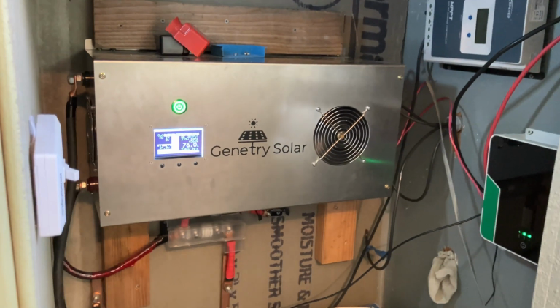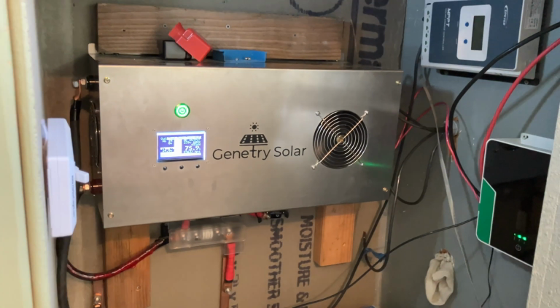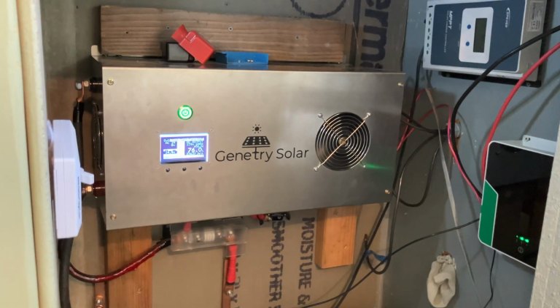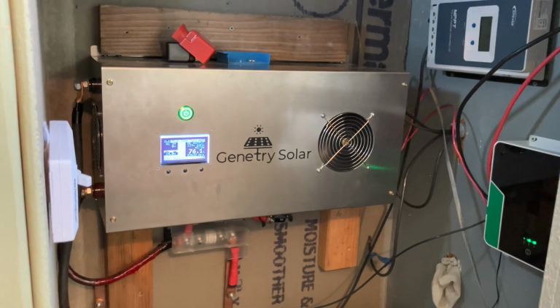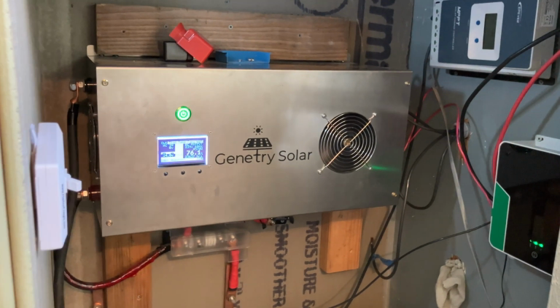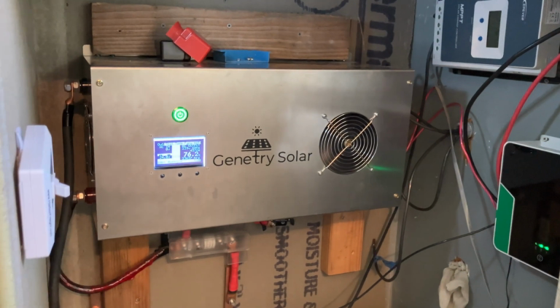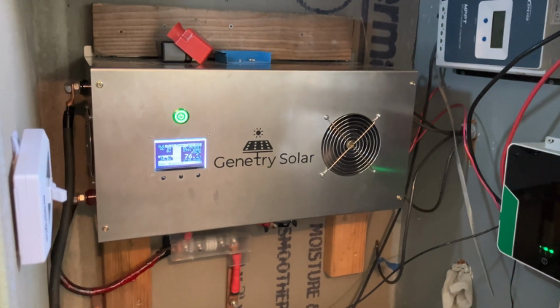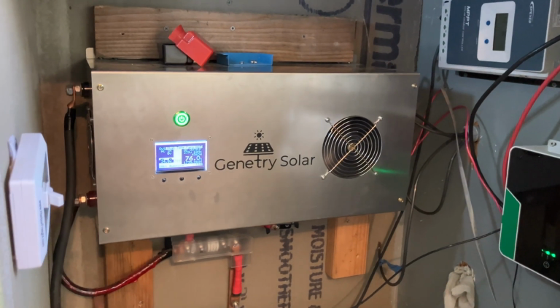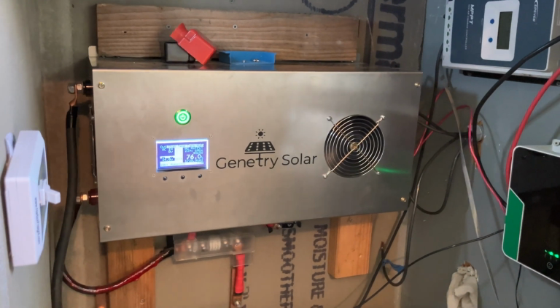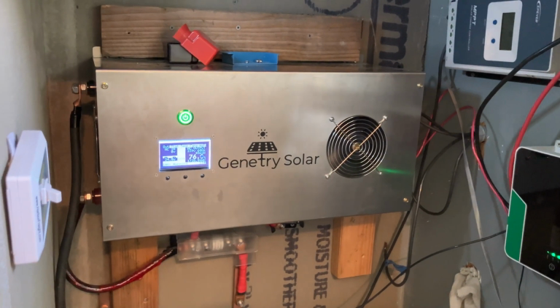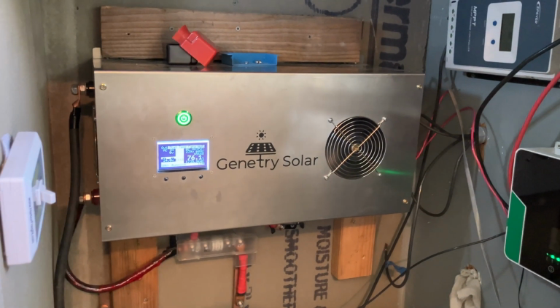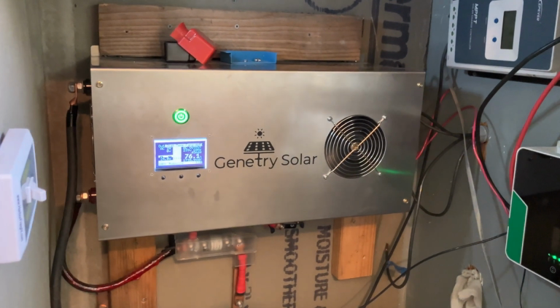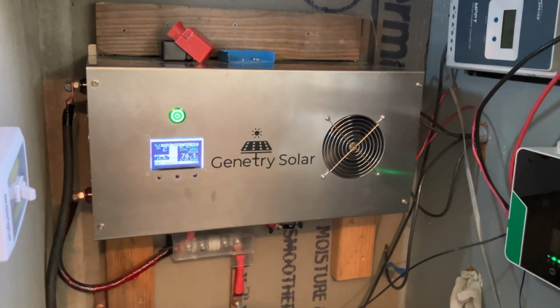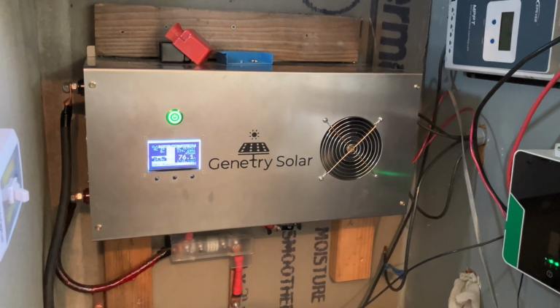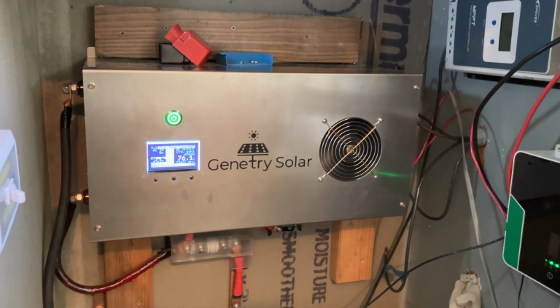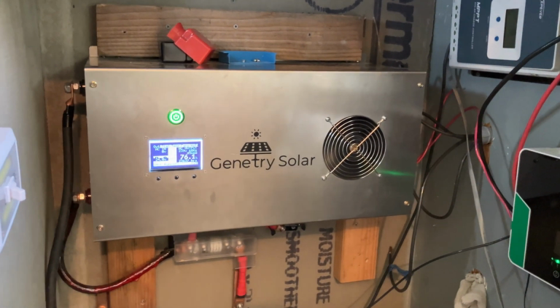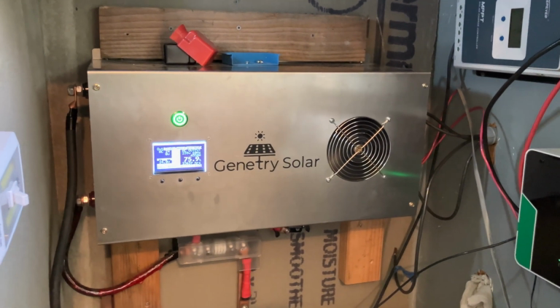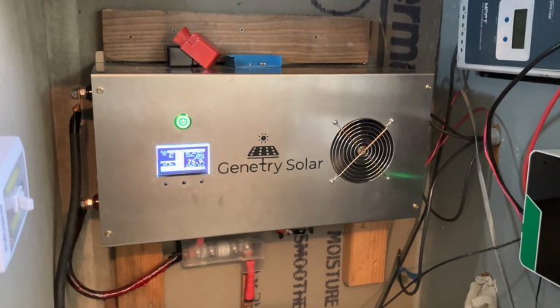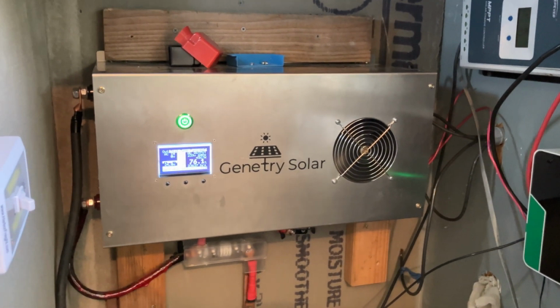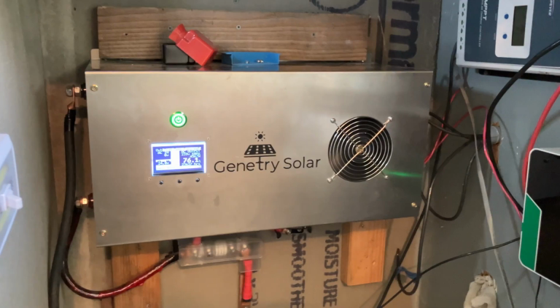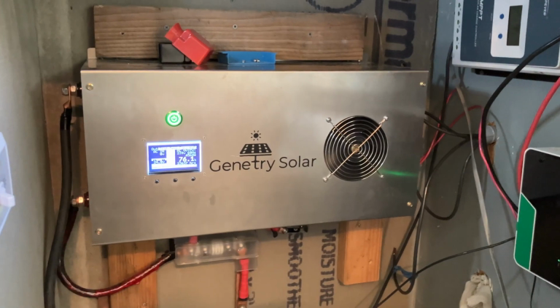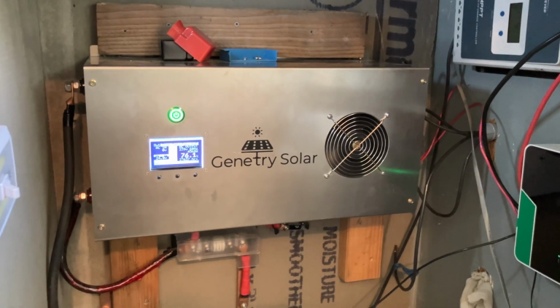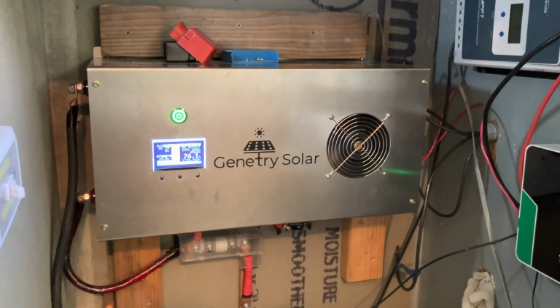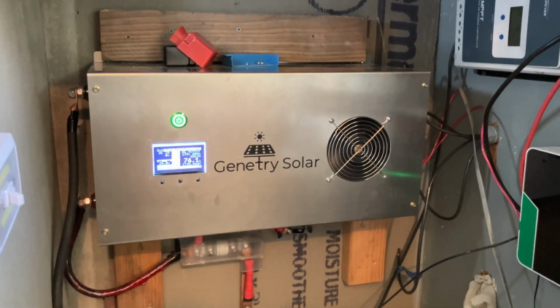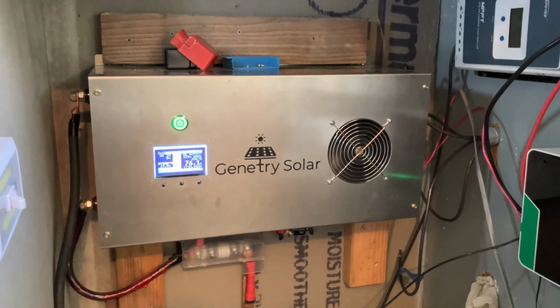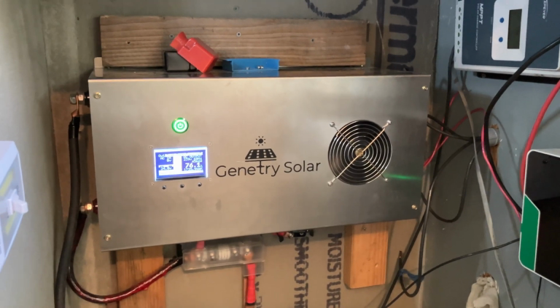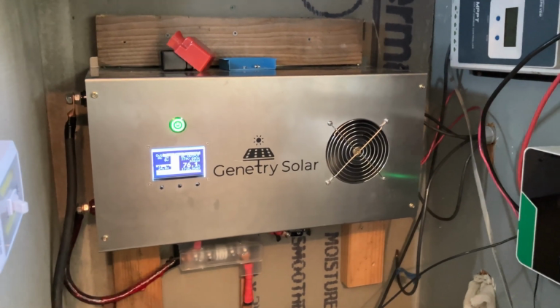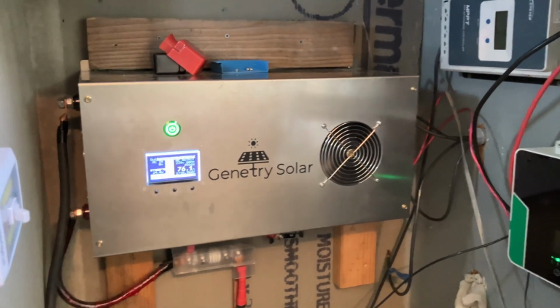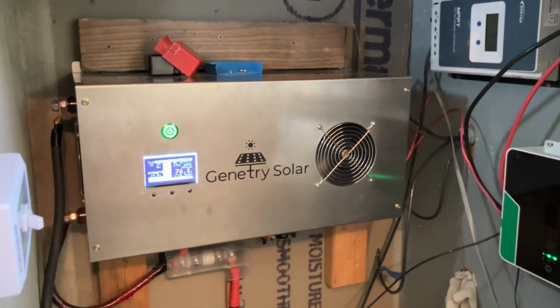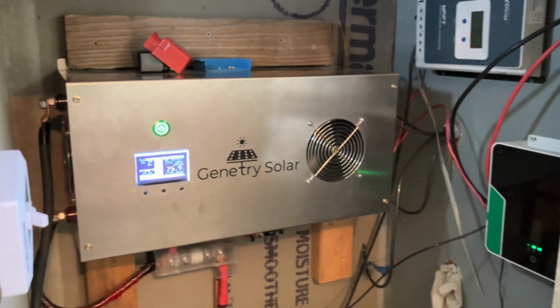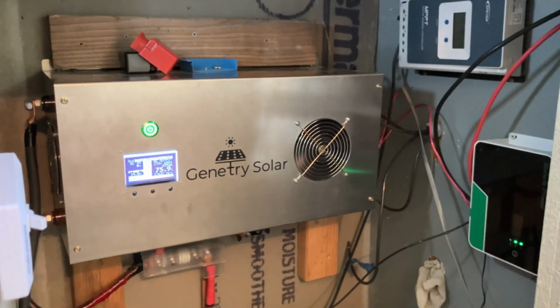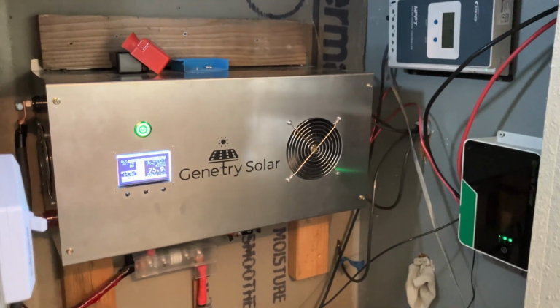Fortunately, I had a bigger inverter. This thing is bulletproof — it's ran great for three, almost four years. So we'll see how well it runs my dryer.